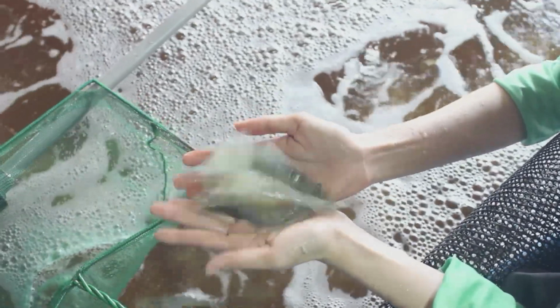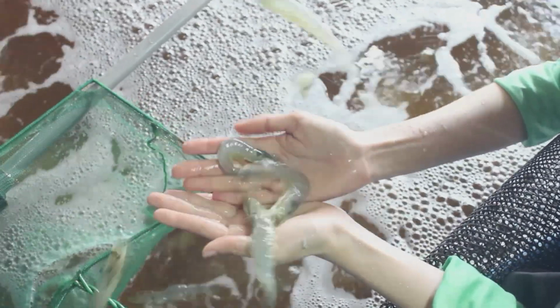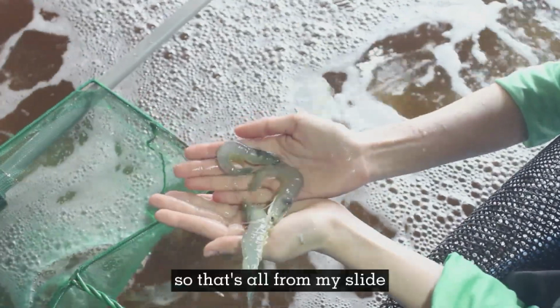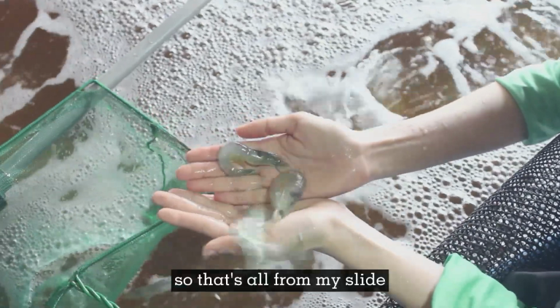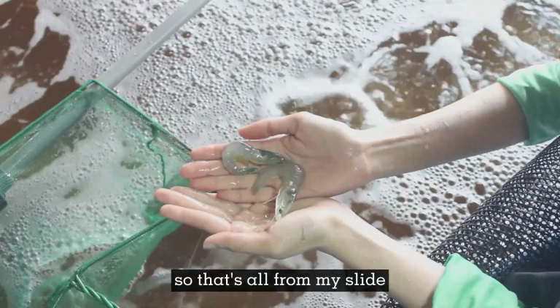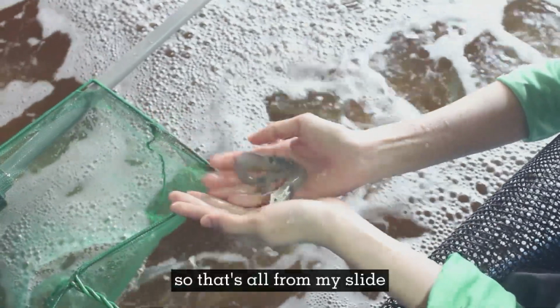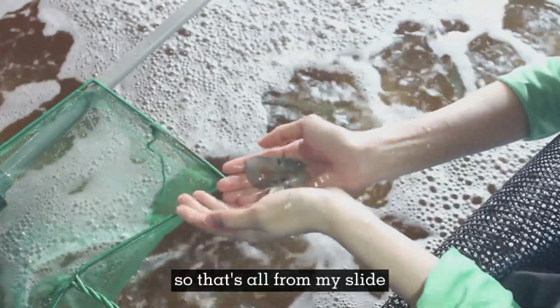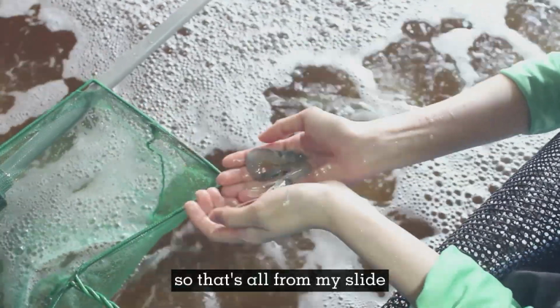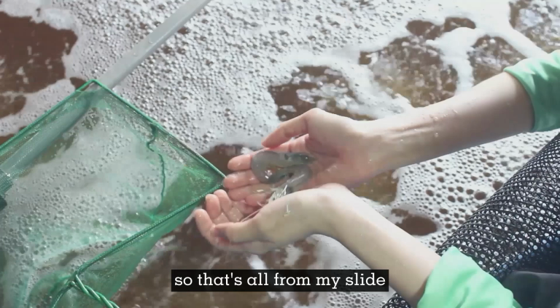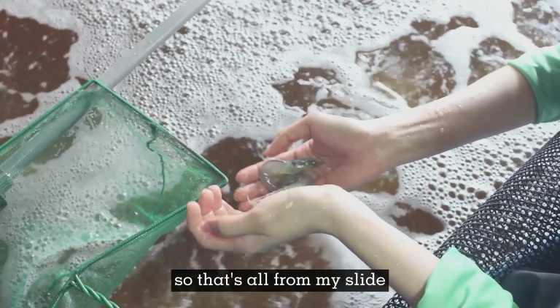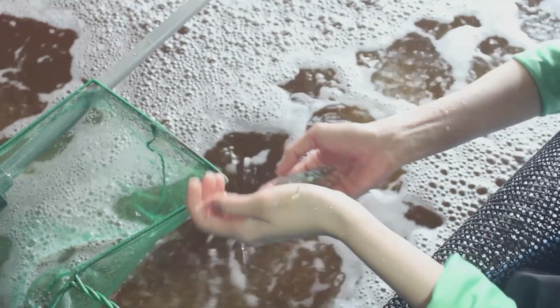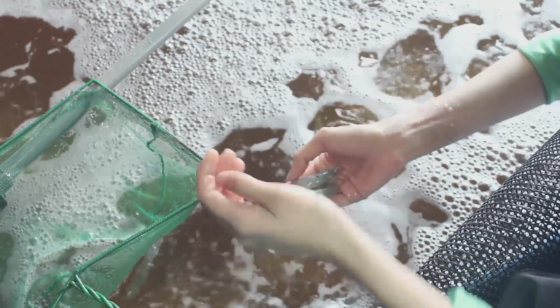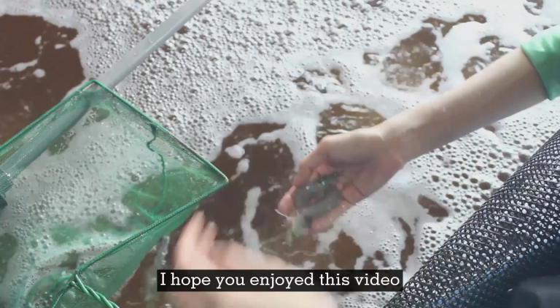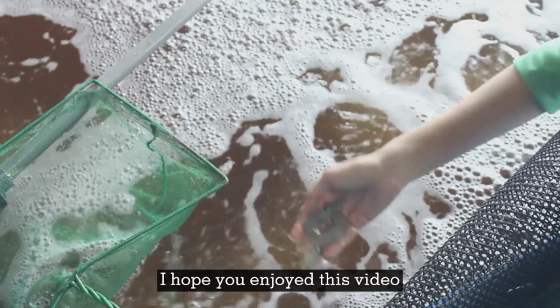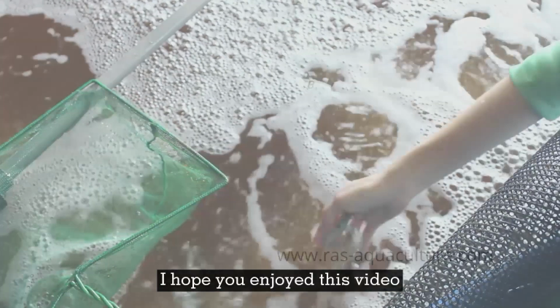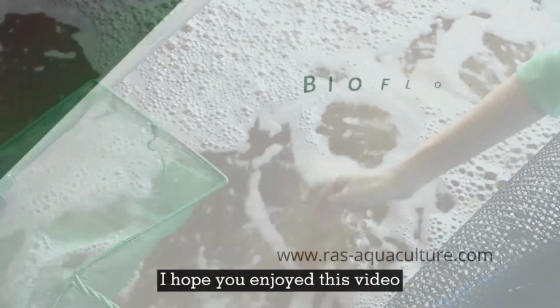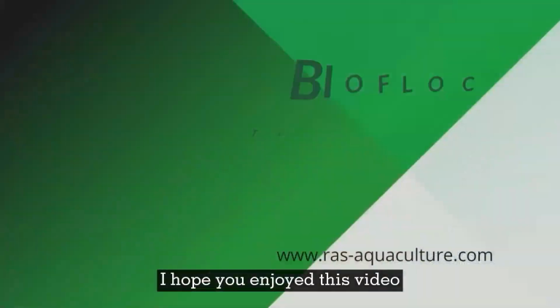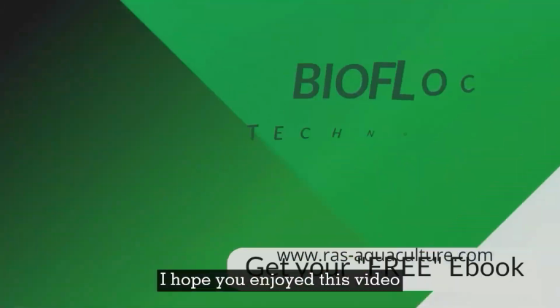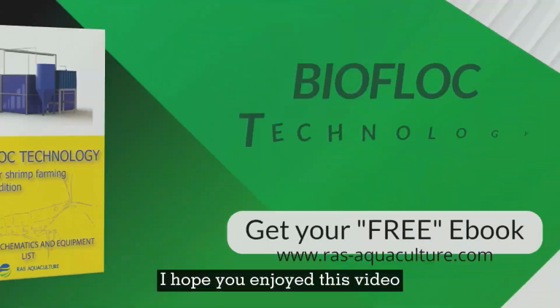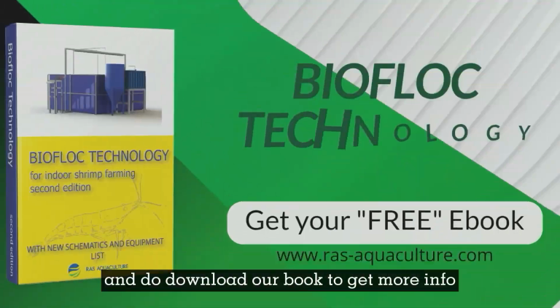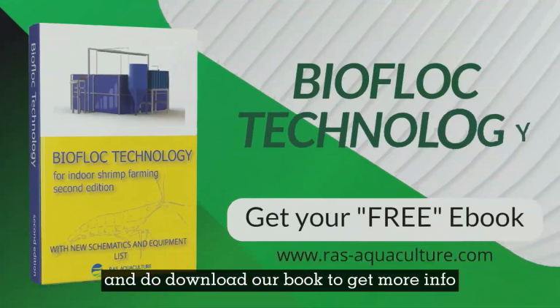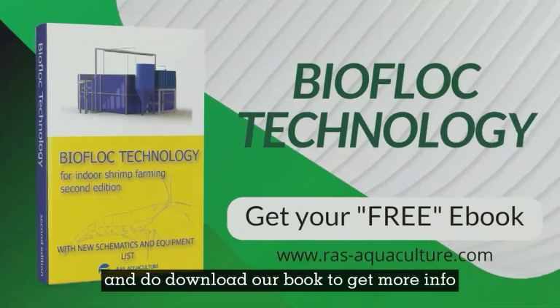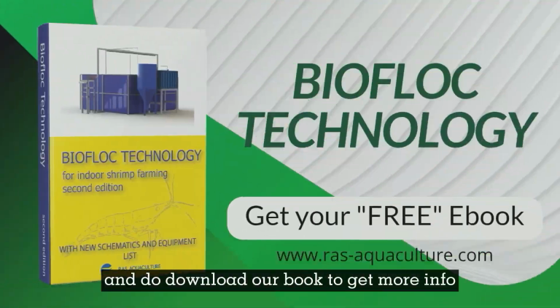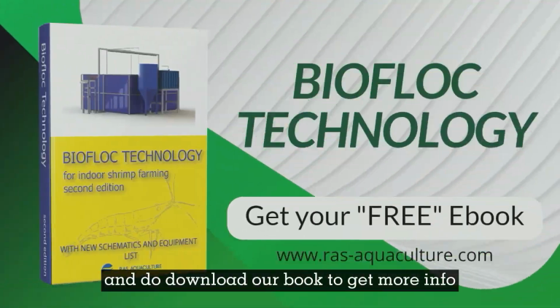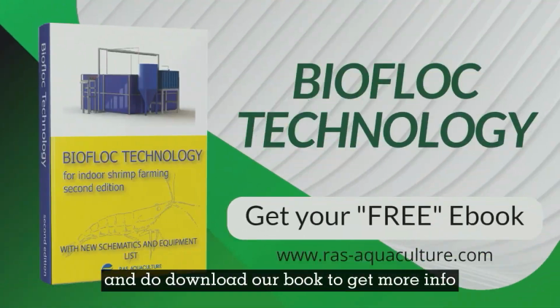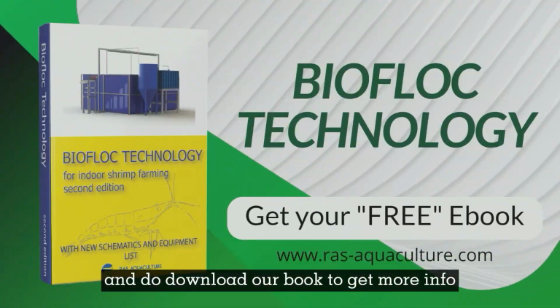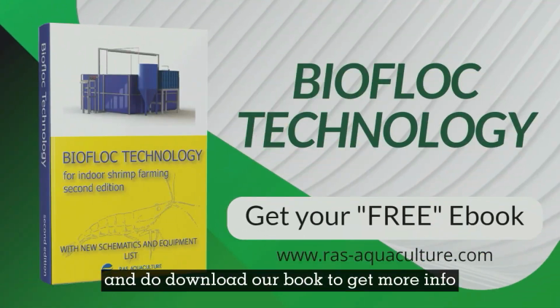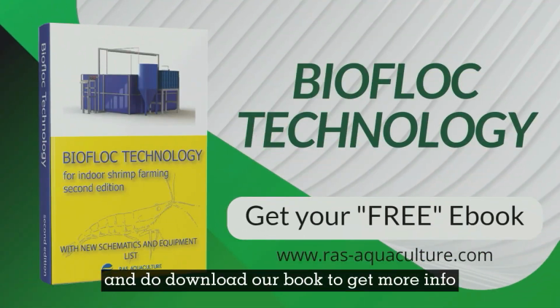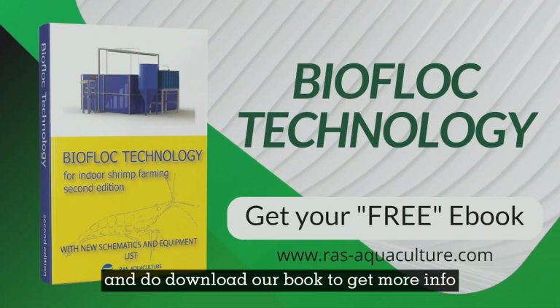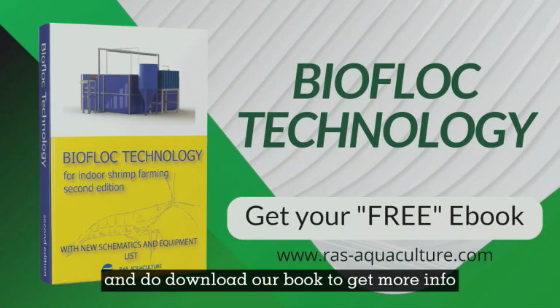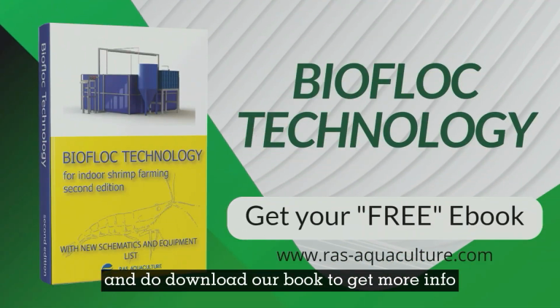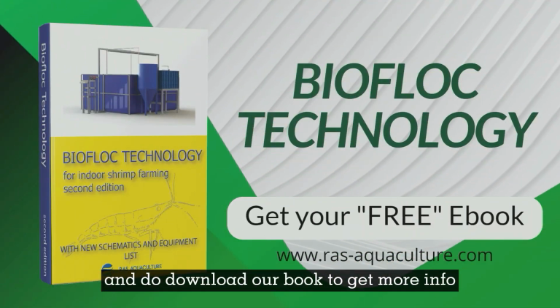That's all from my side. I hope you enjoyed this video, and do download our ebook to get more info.